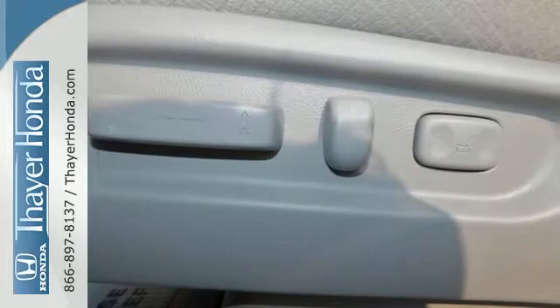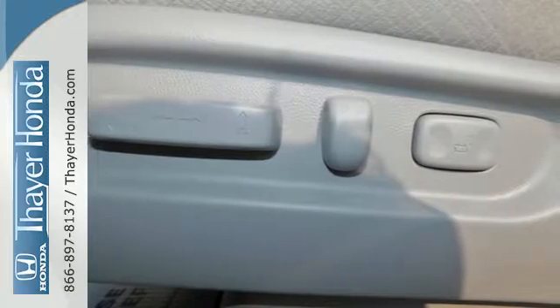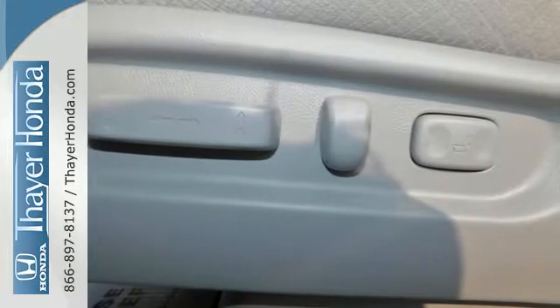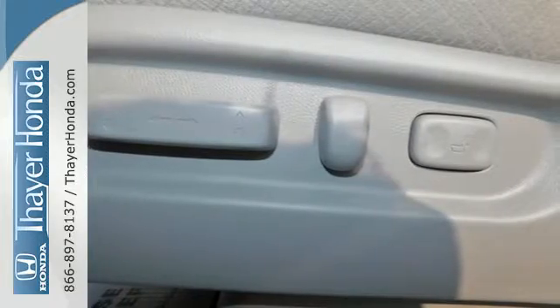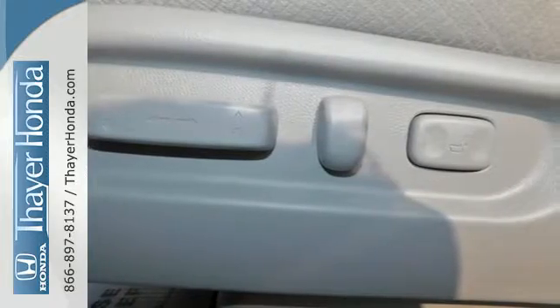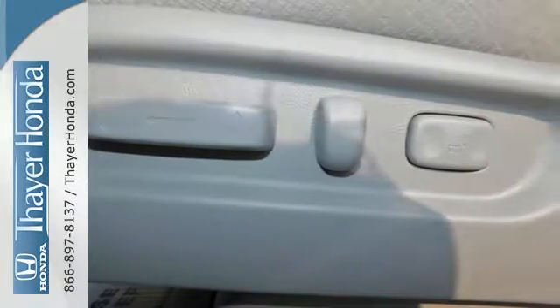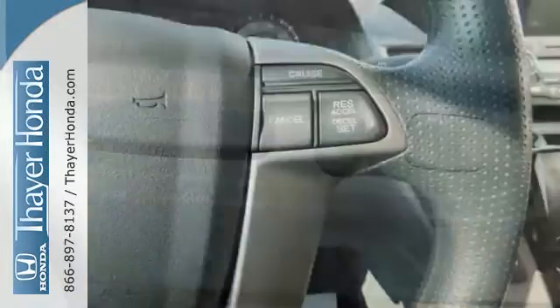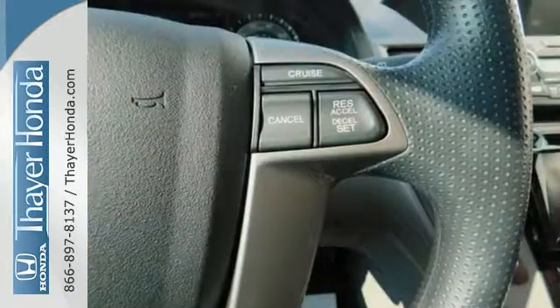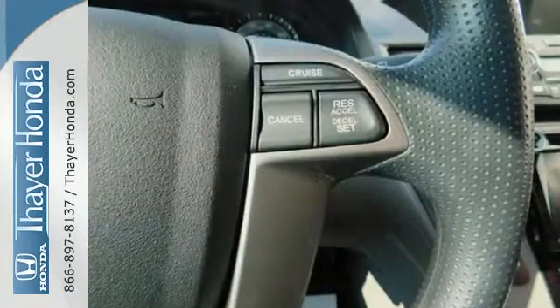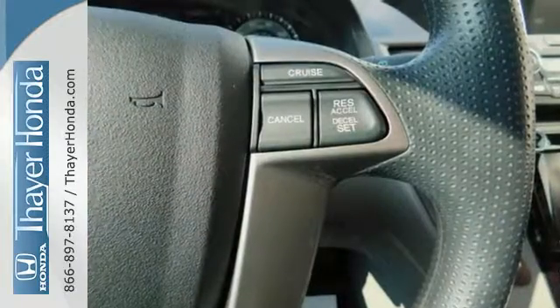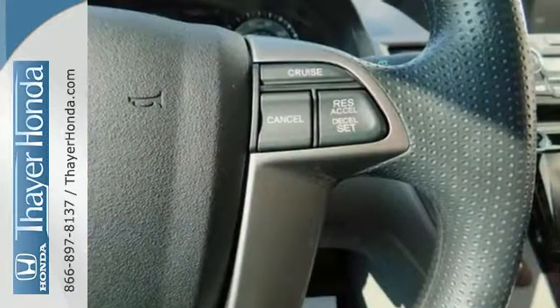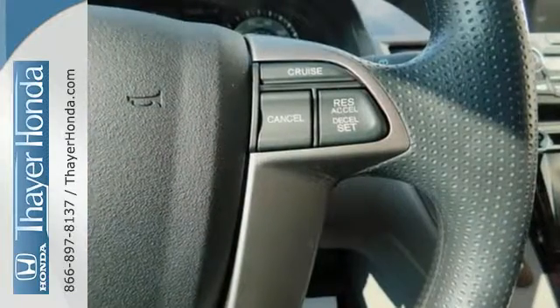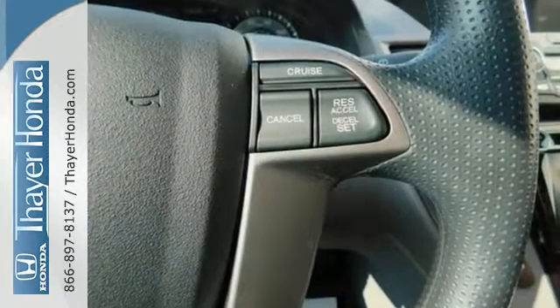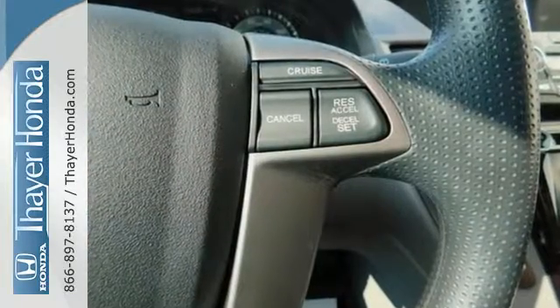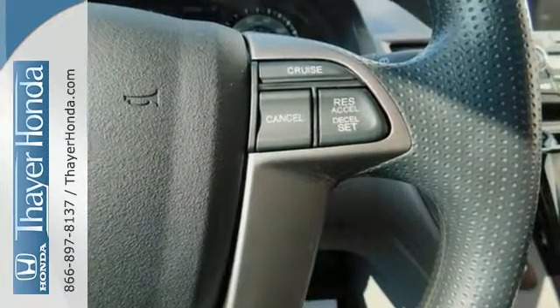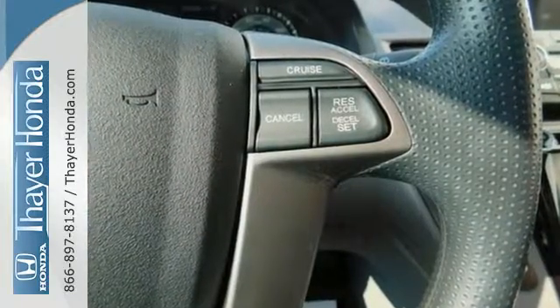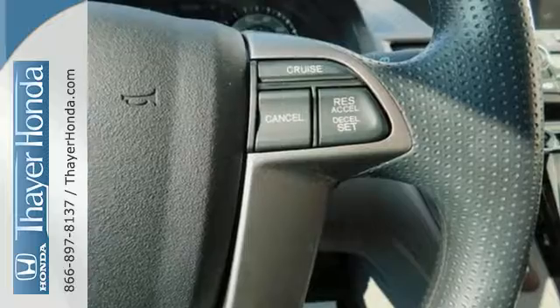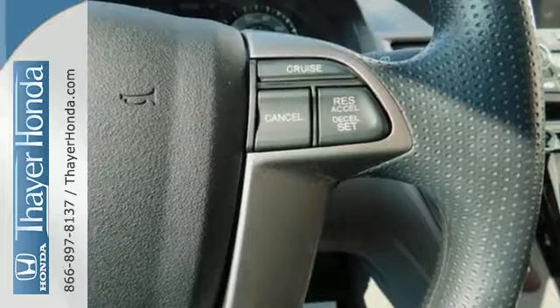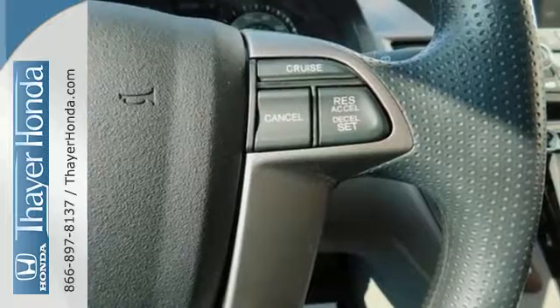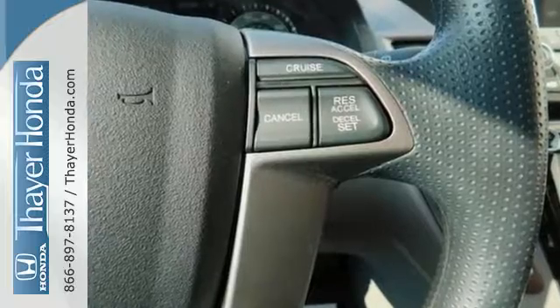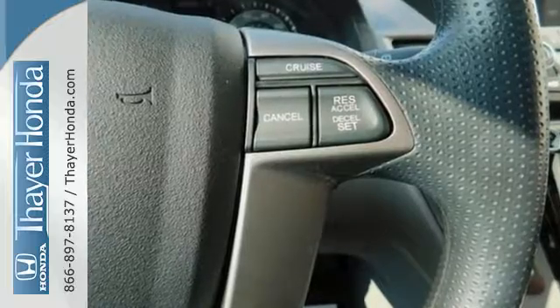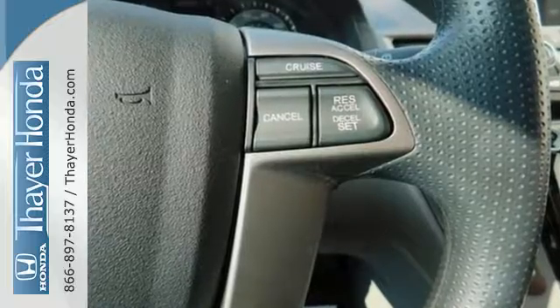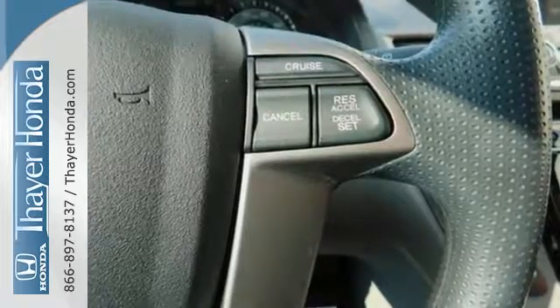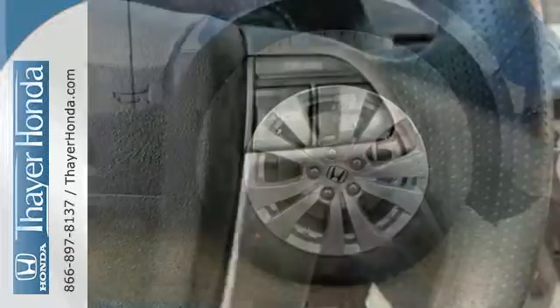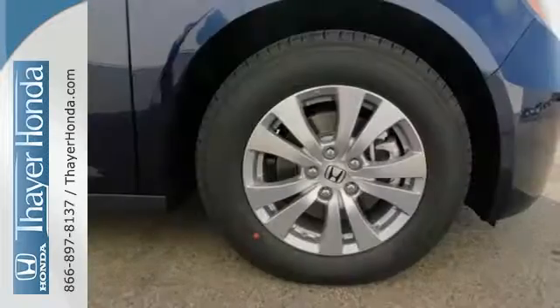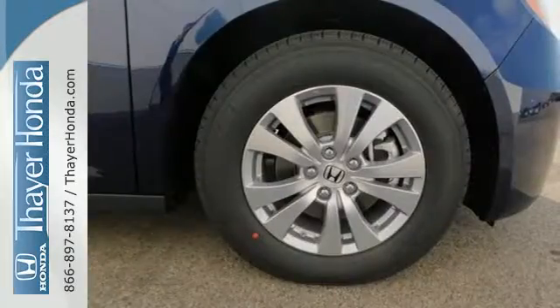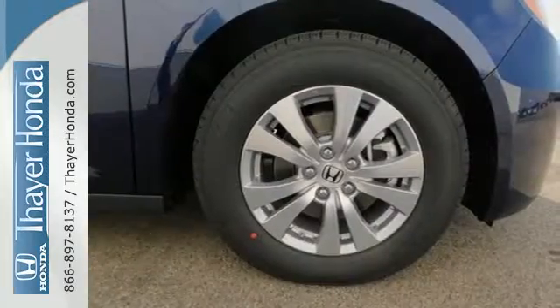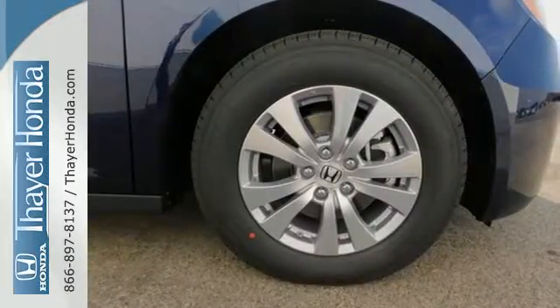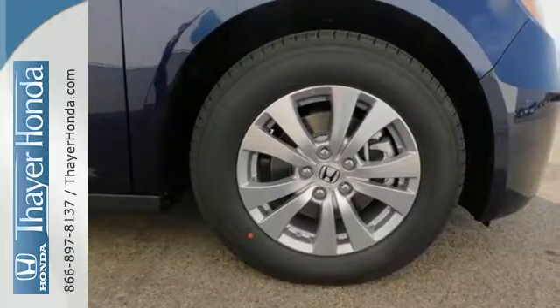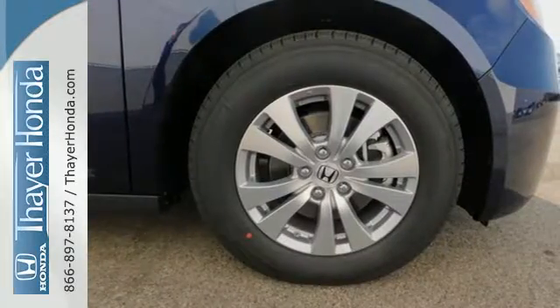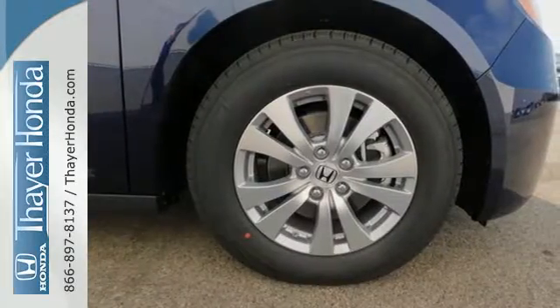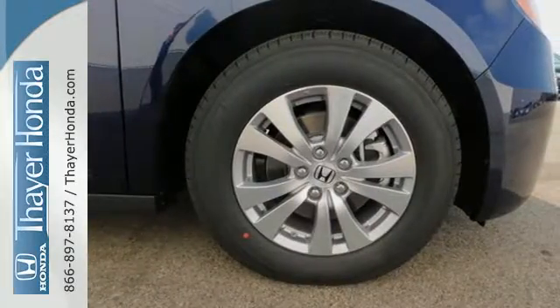With a USB audio interface, Bluetooth, and iMID with a high-resolution screen, entertainment and information are at your fingertips.